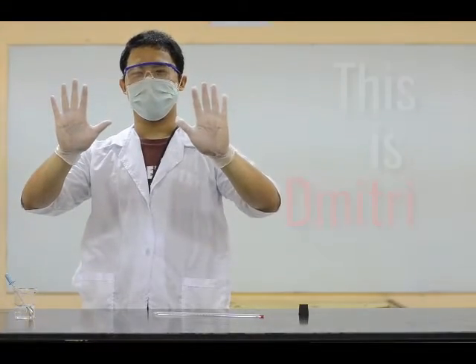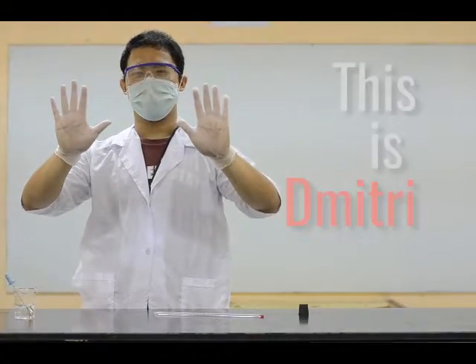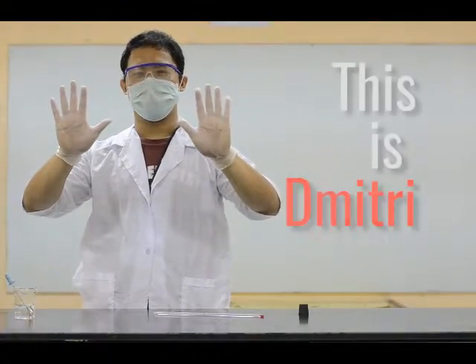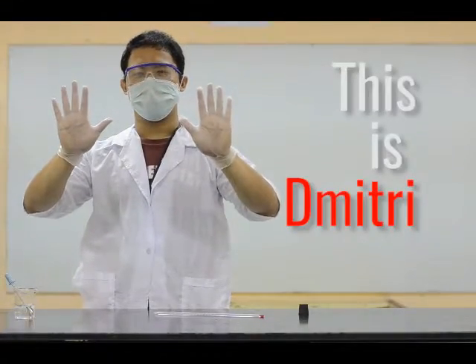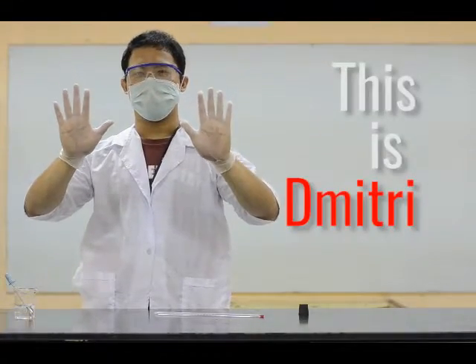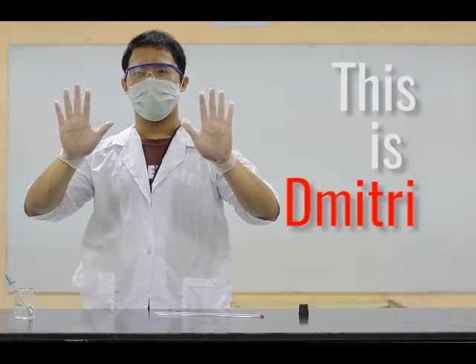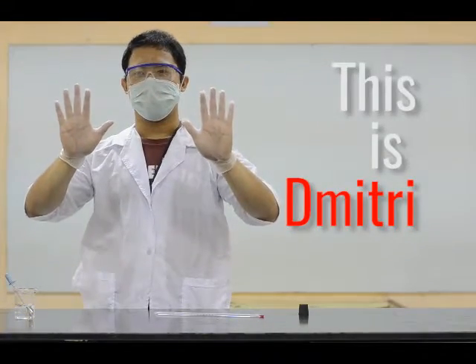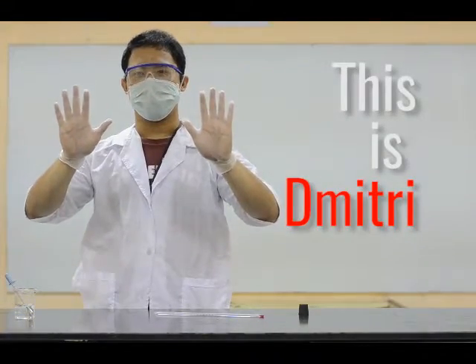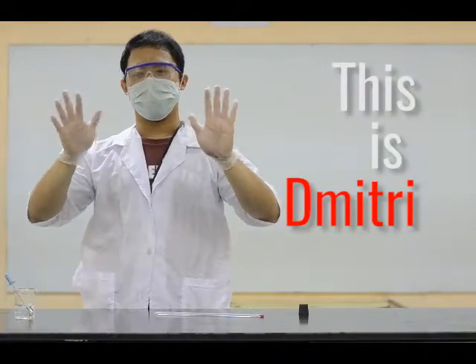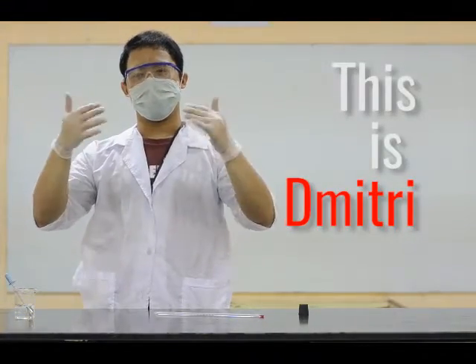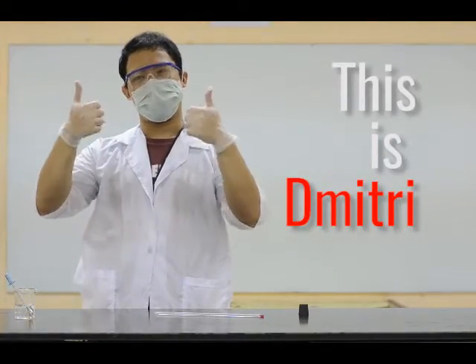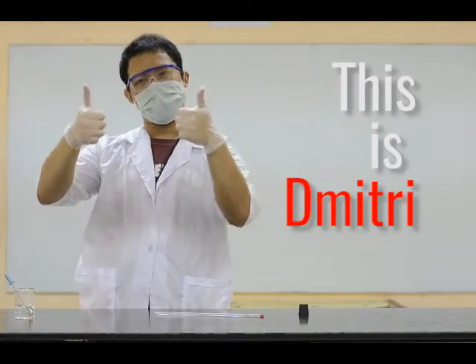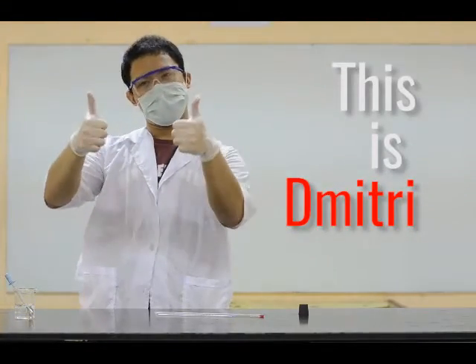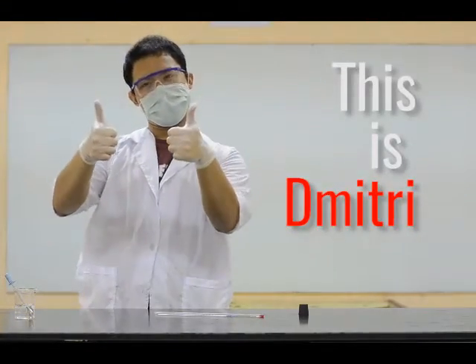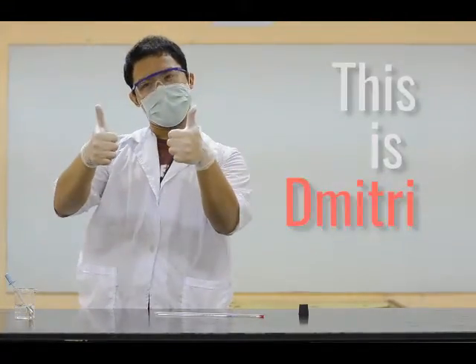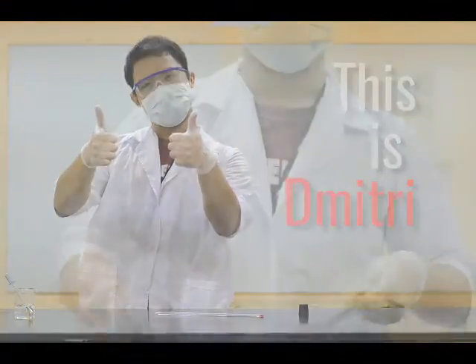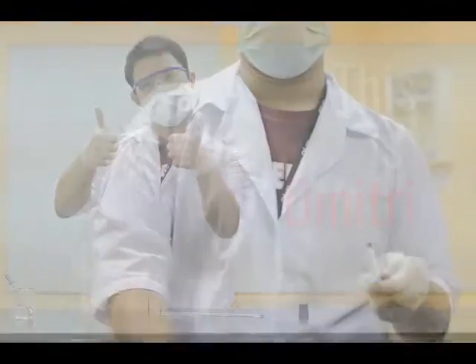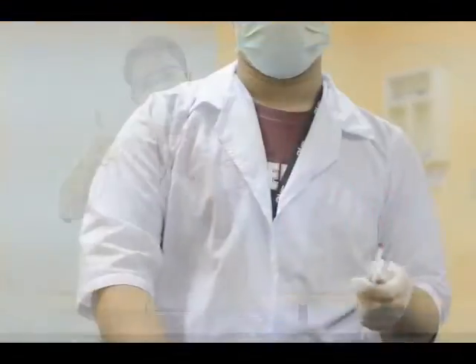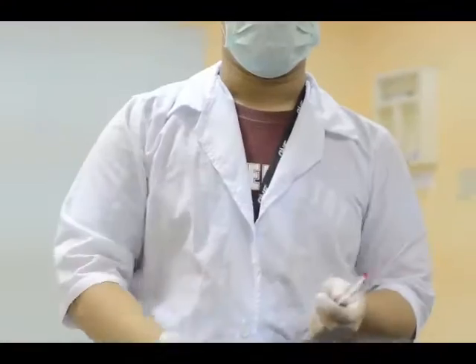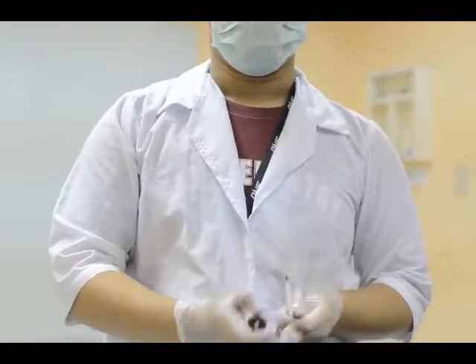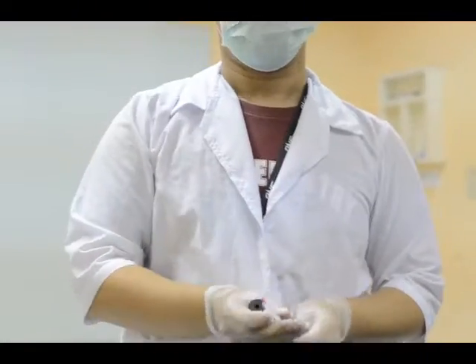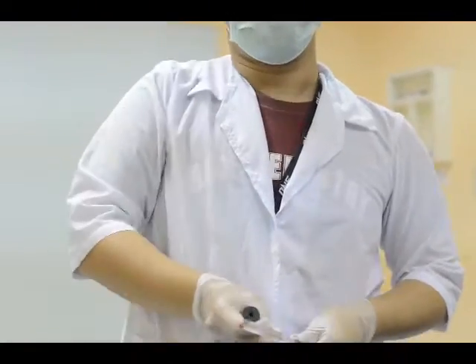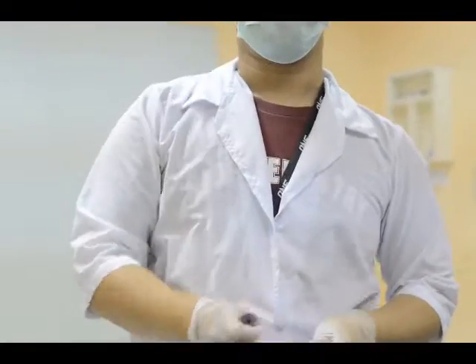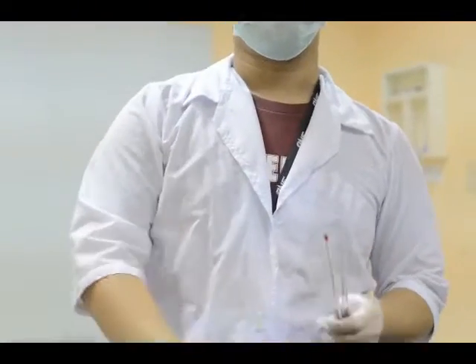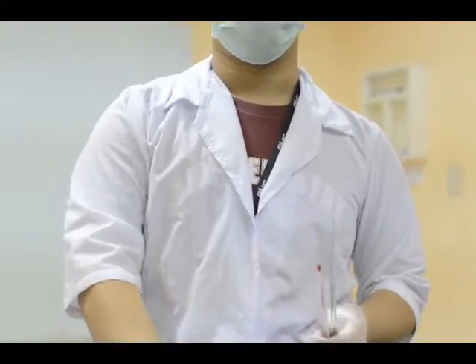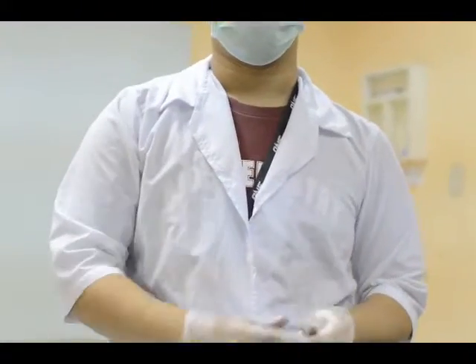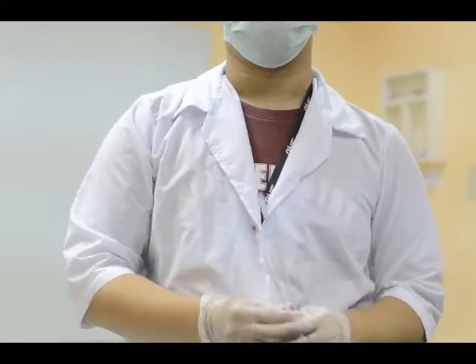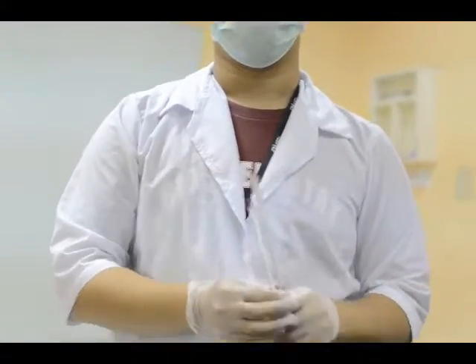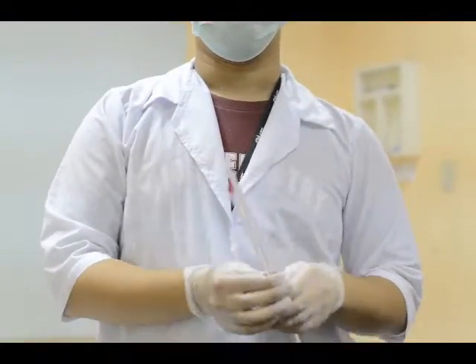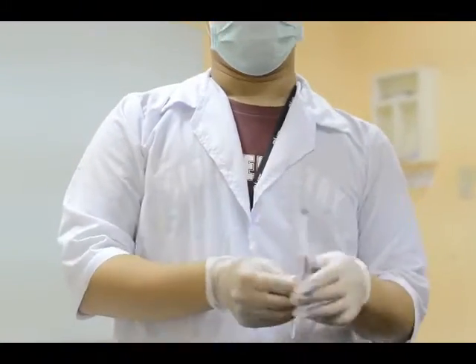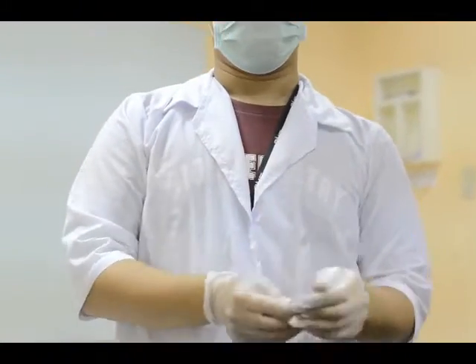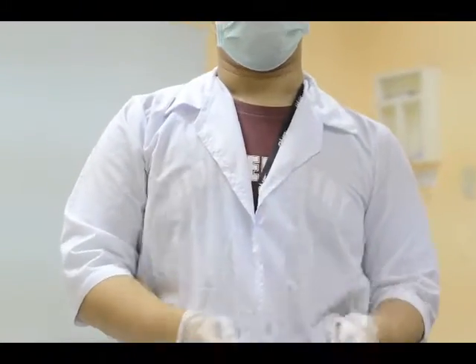This is Dibitri. He practices lab techniques that minimize the hazards in the lab.